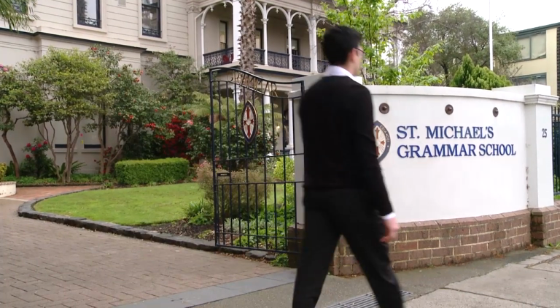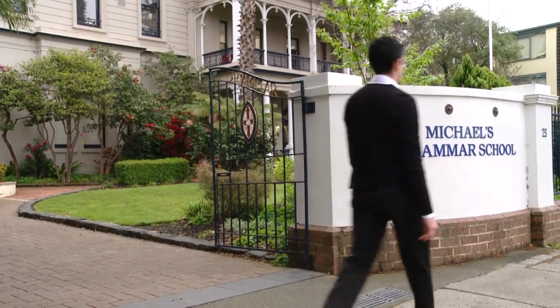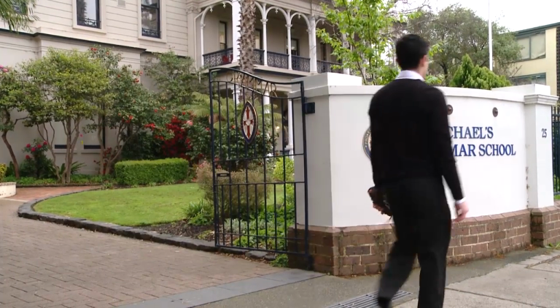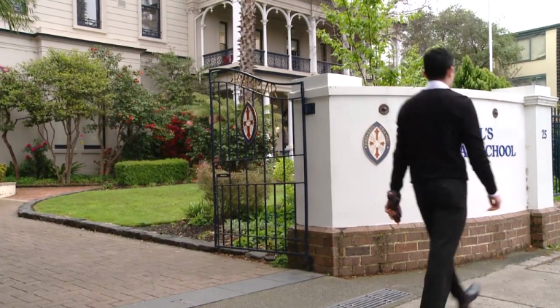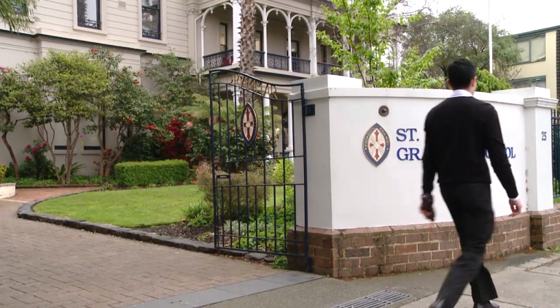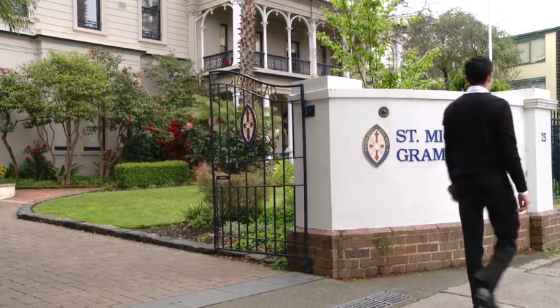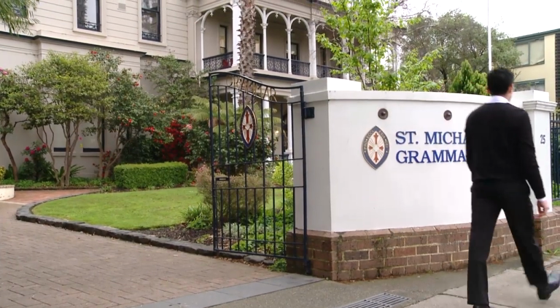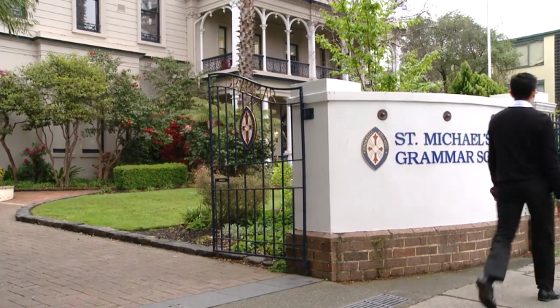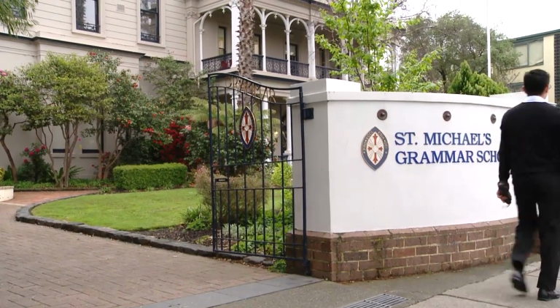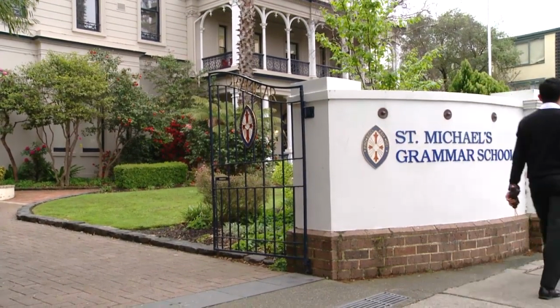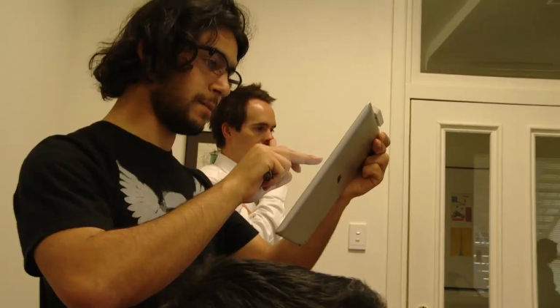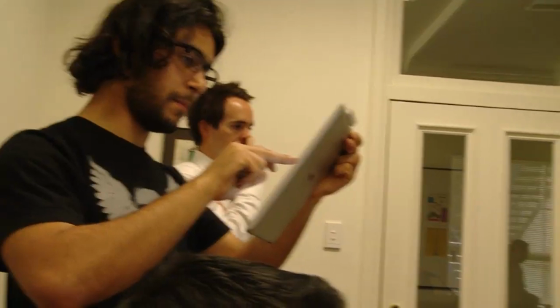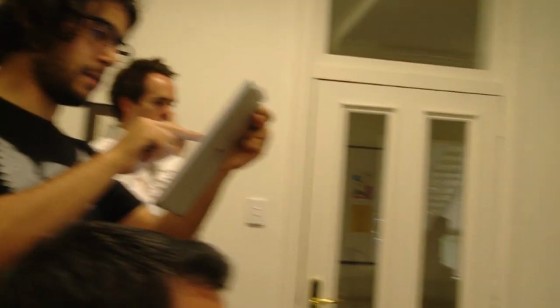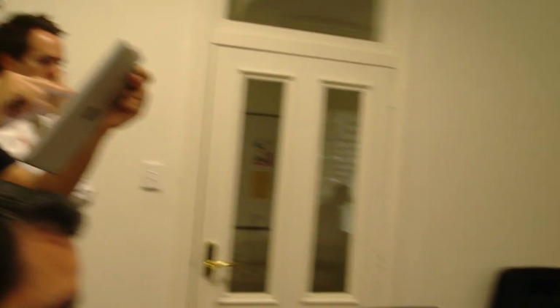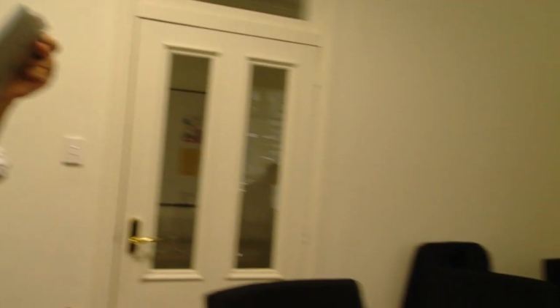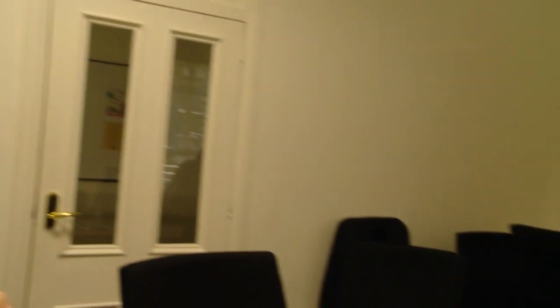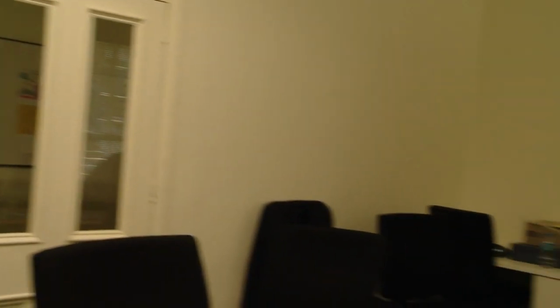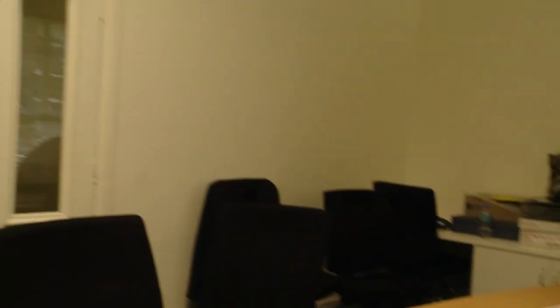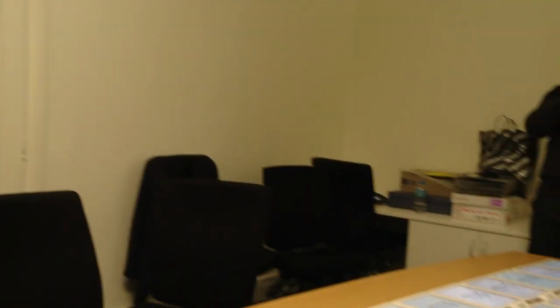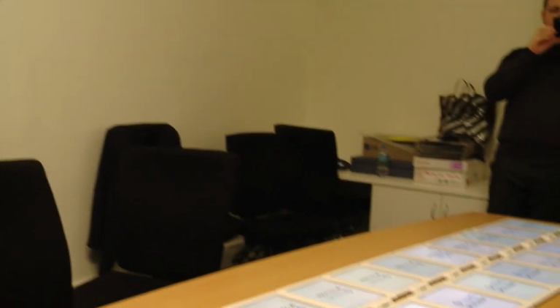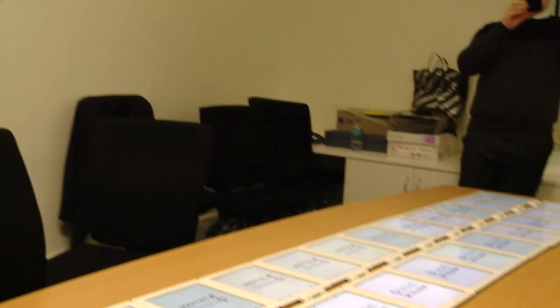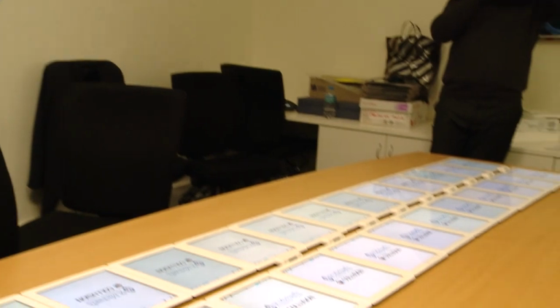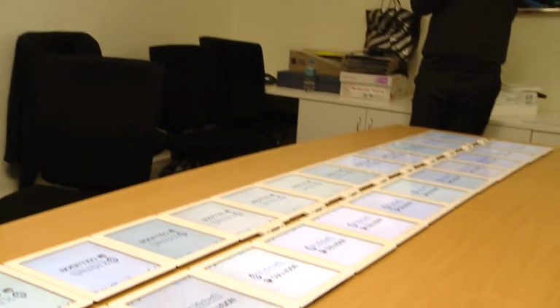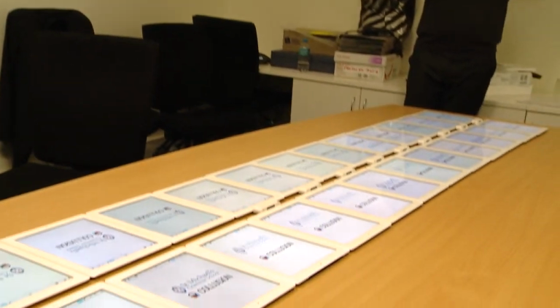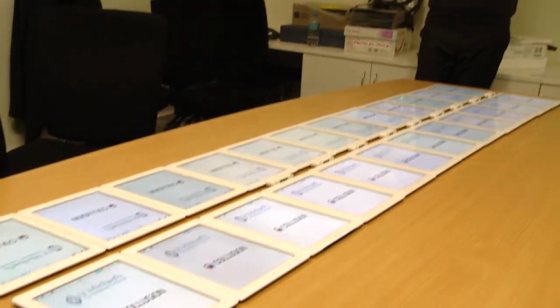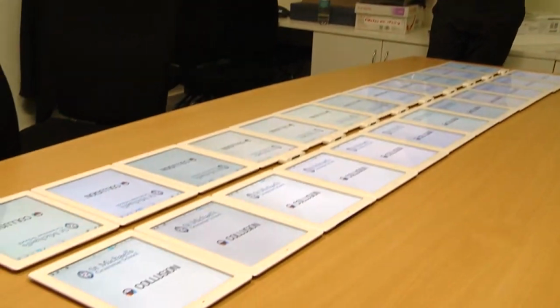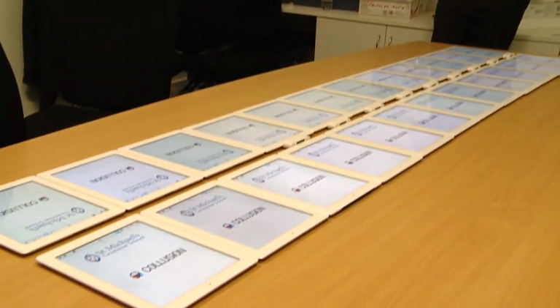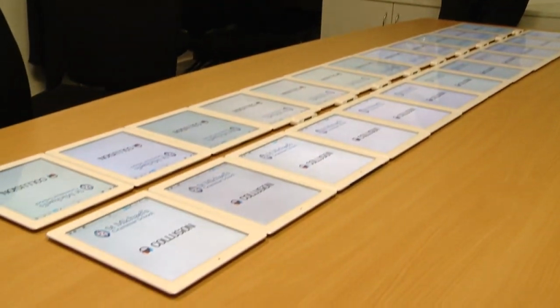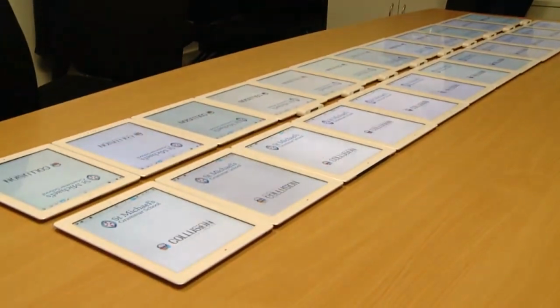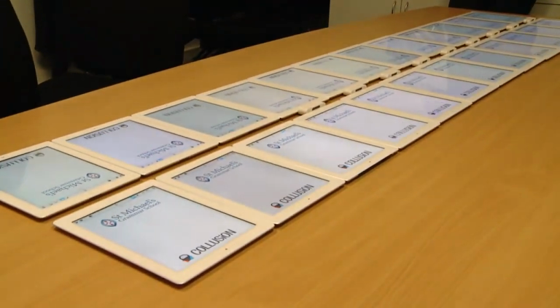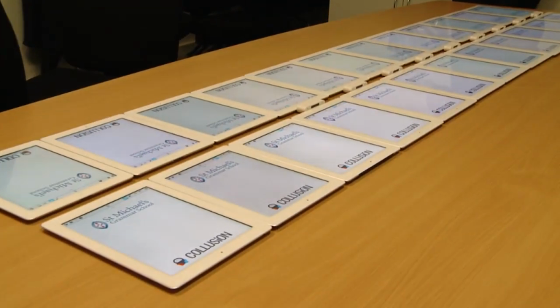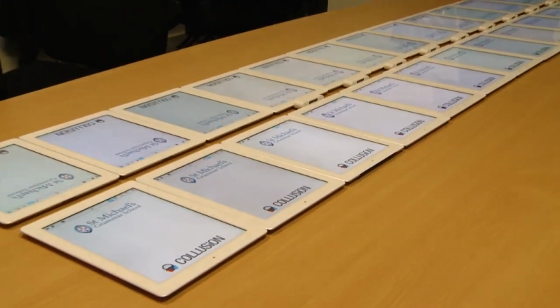St Michael's Grammar in Melbourne is trialling new technology on its iPads to encourage student engagement and teamwork.